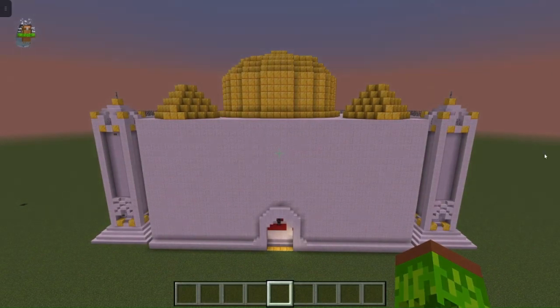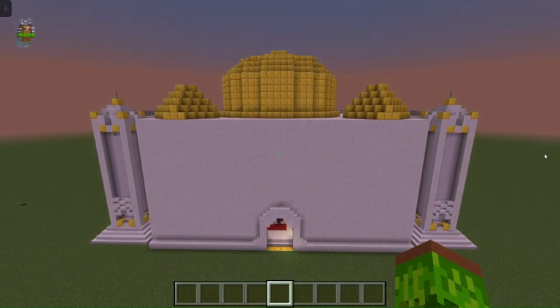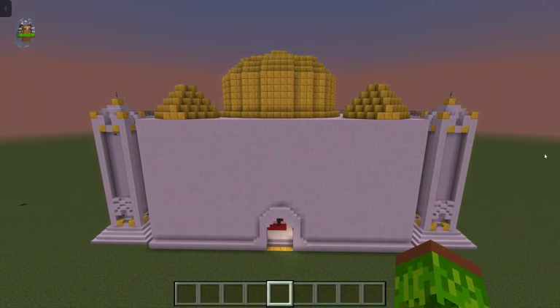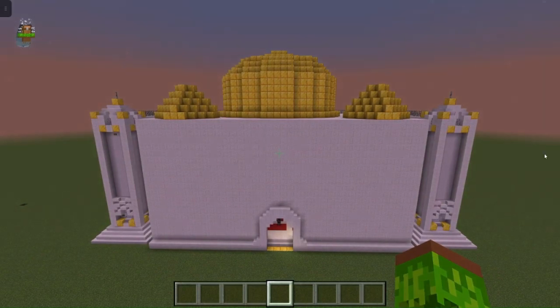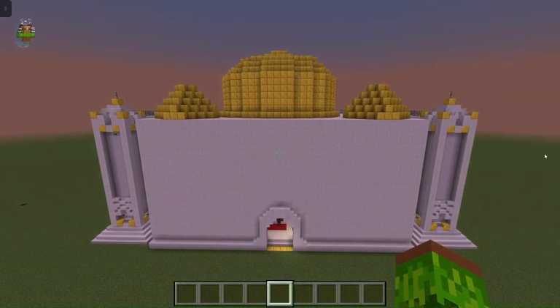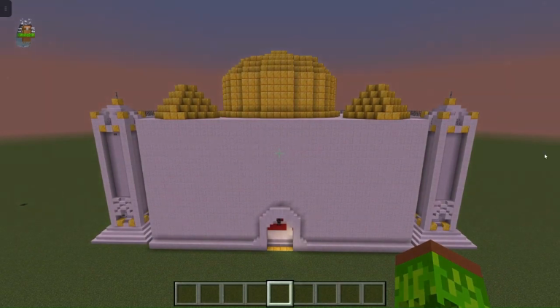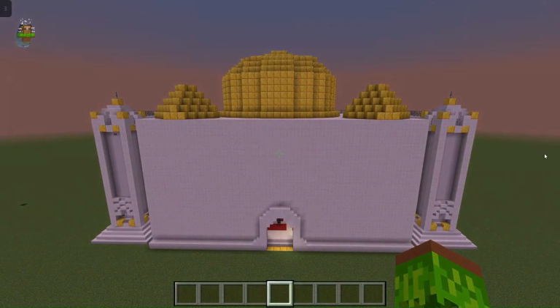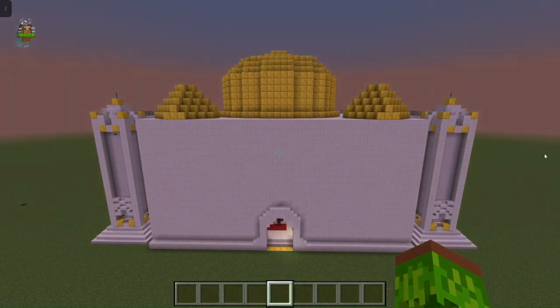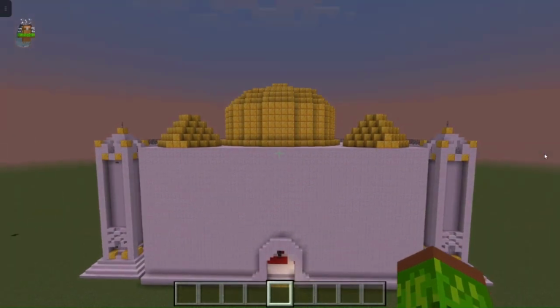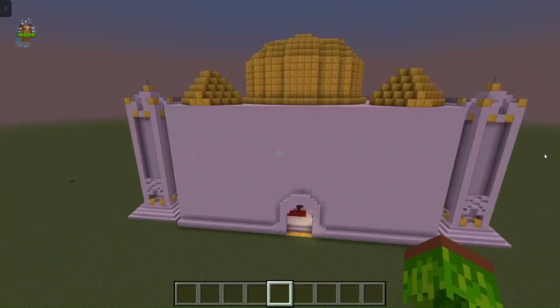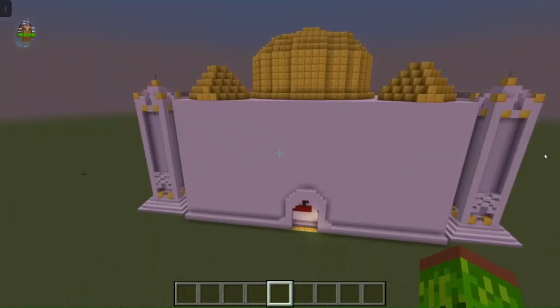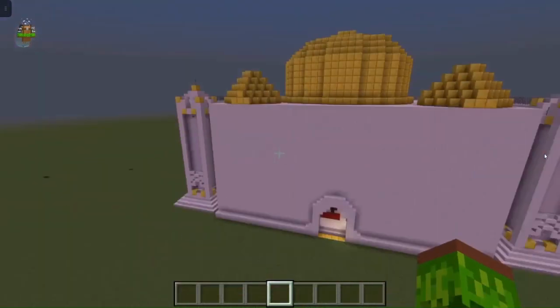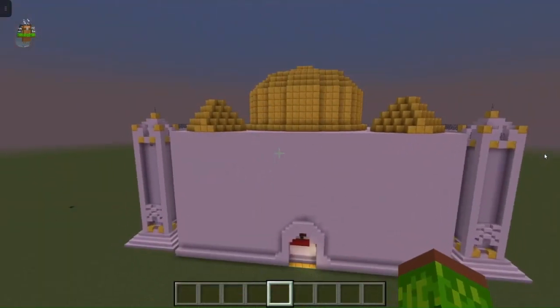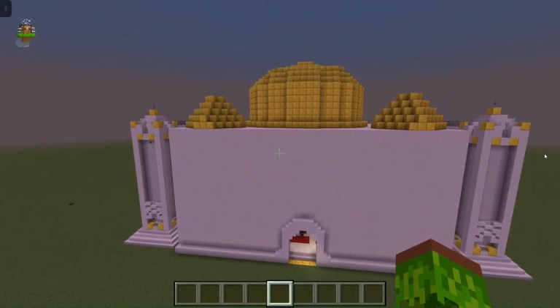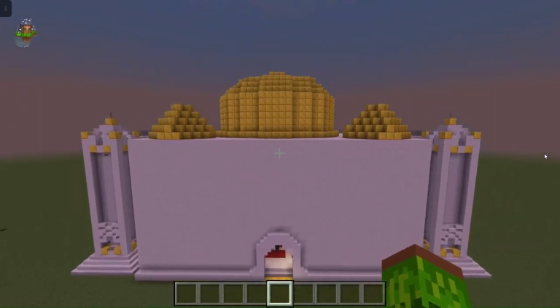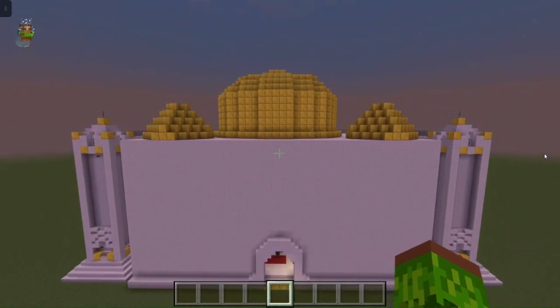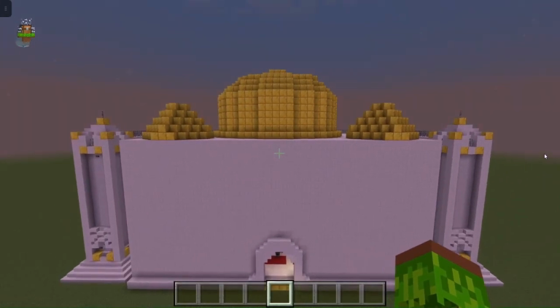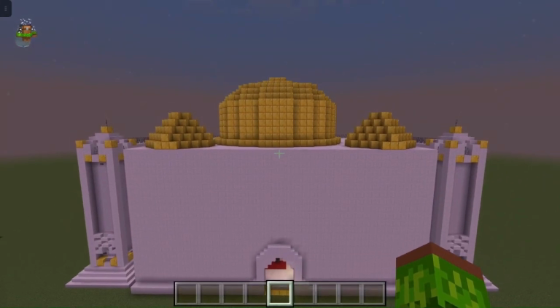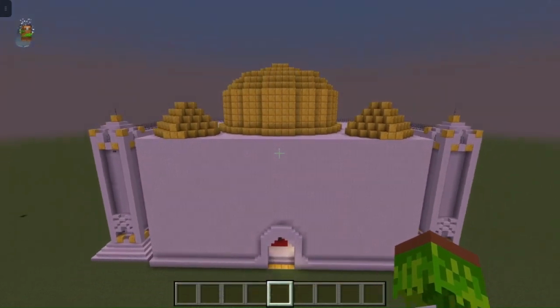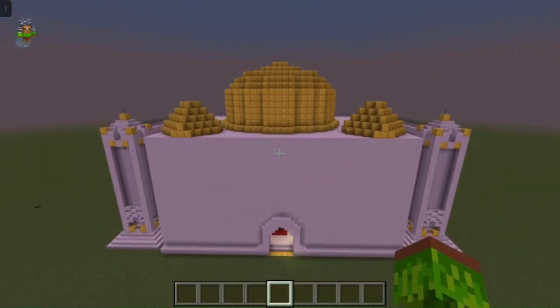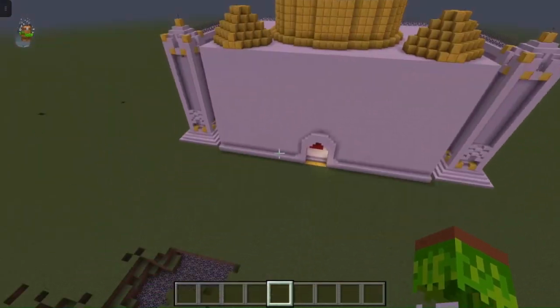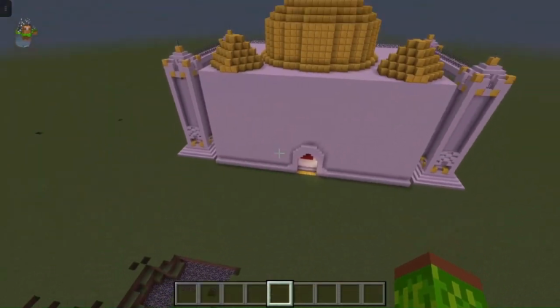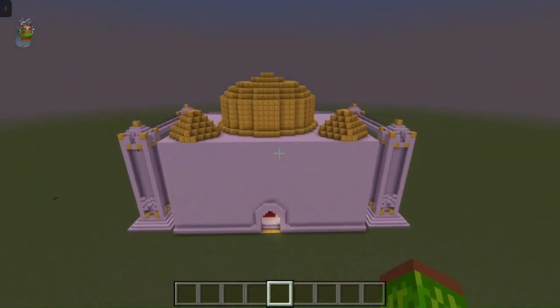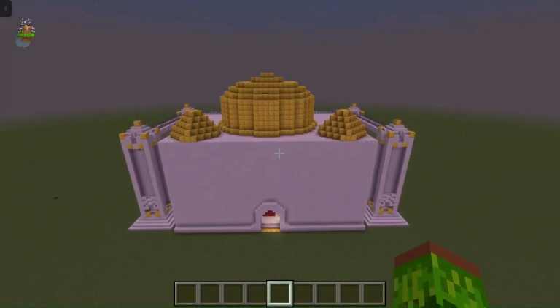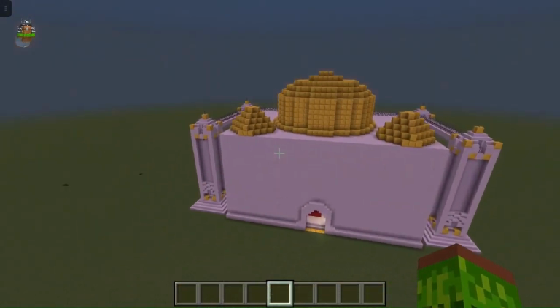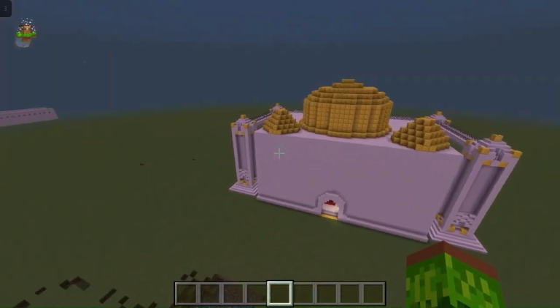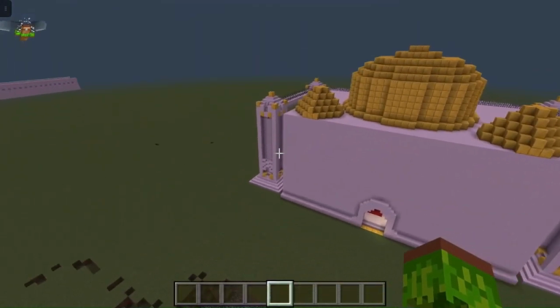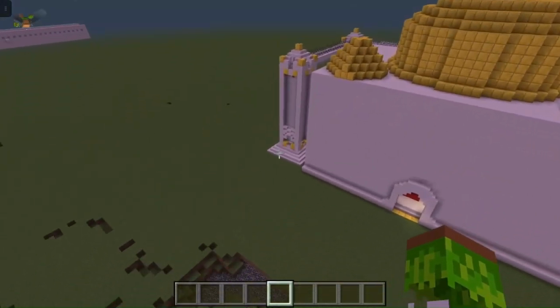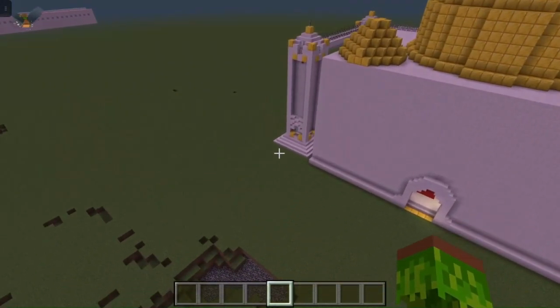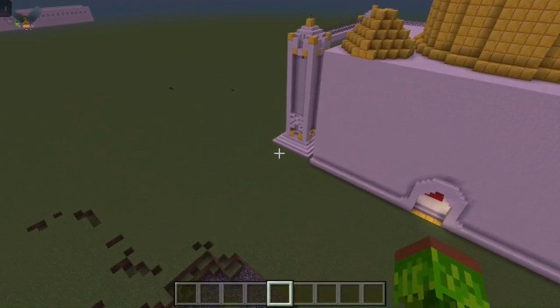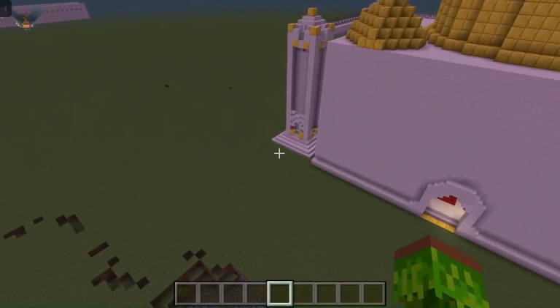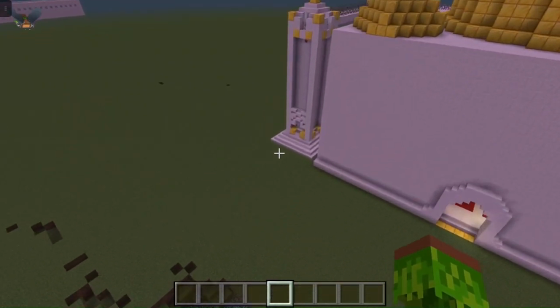Hello there, my name is Austin and today I'm going to be showing you this mosque that we made as part of an RF project.